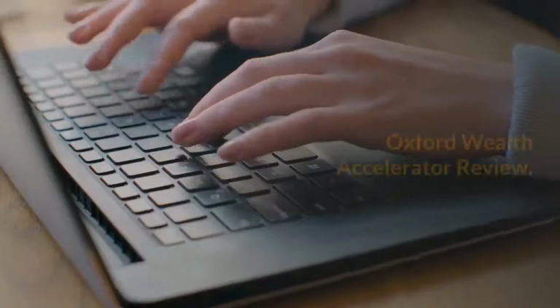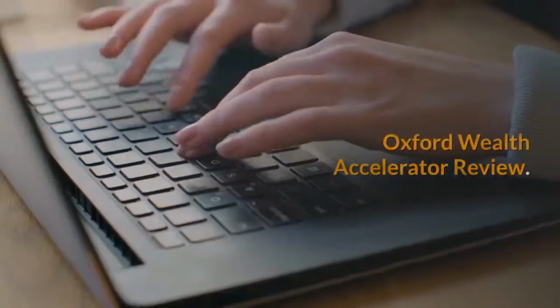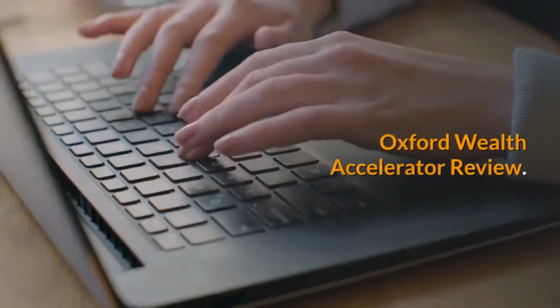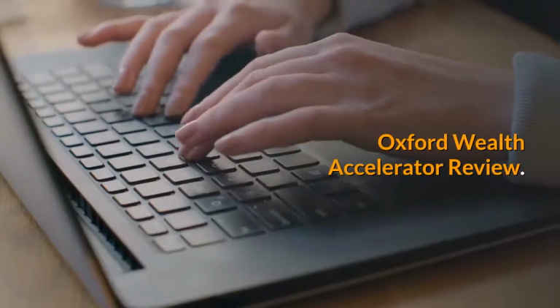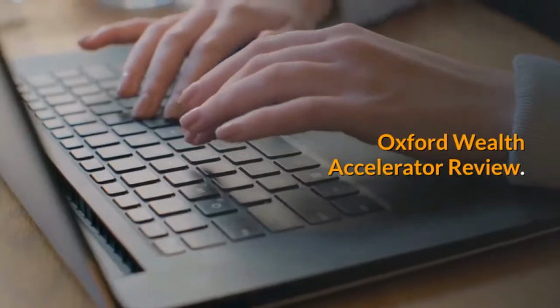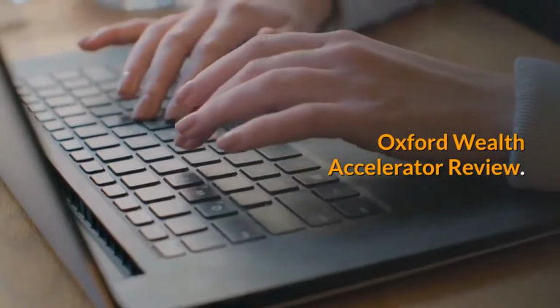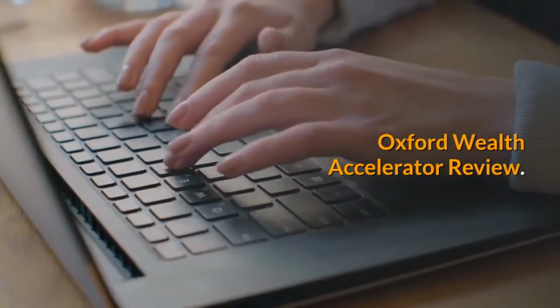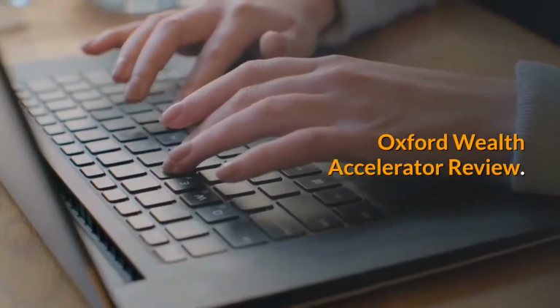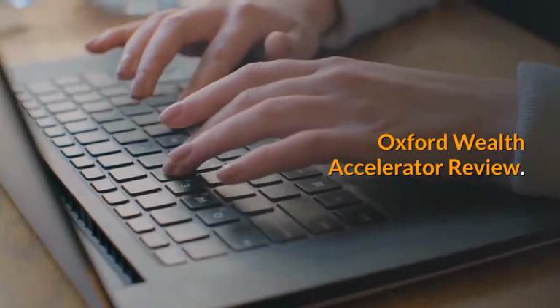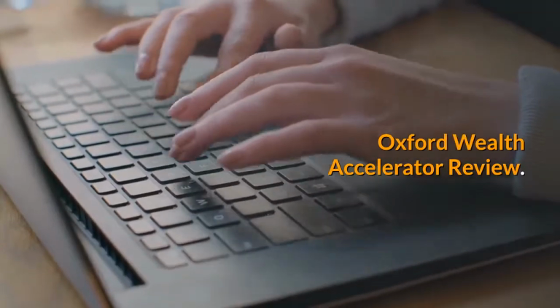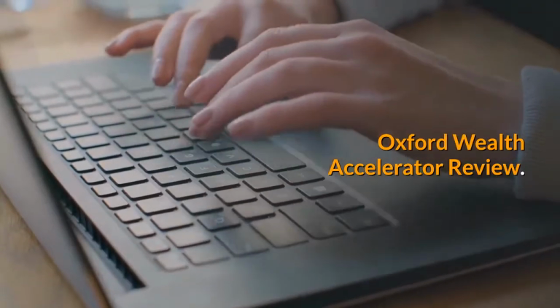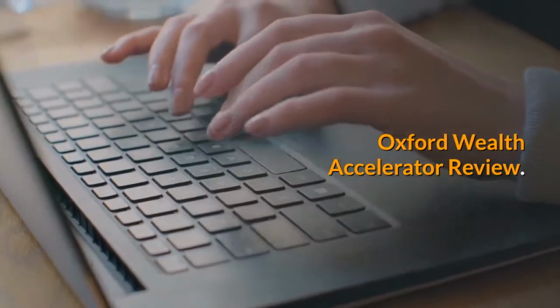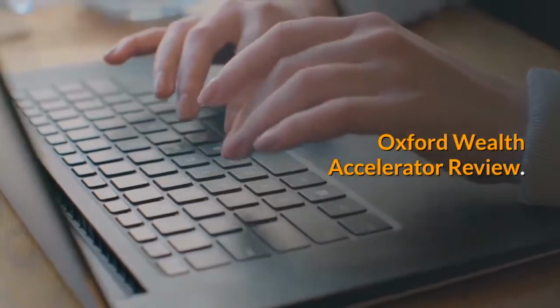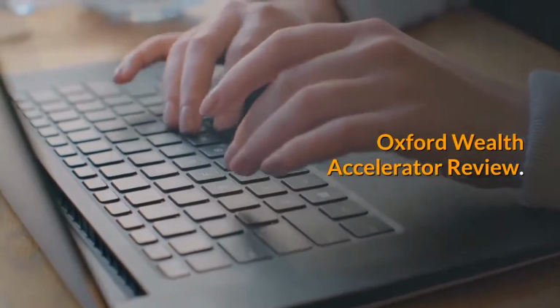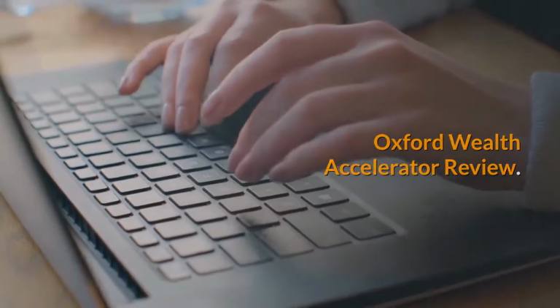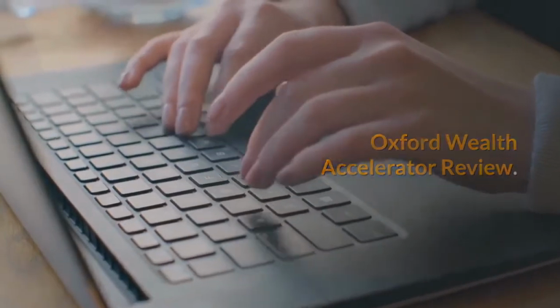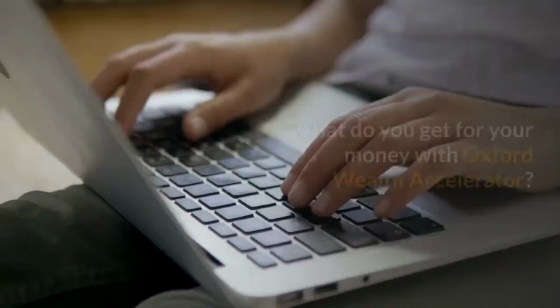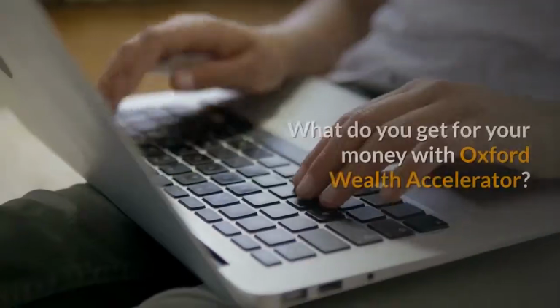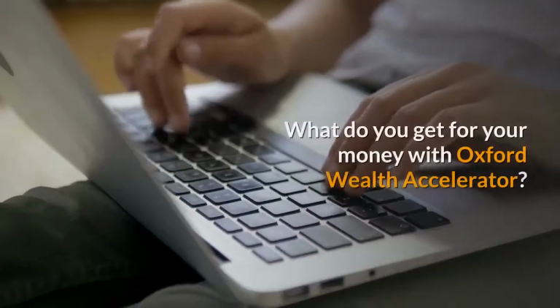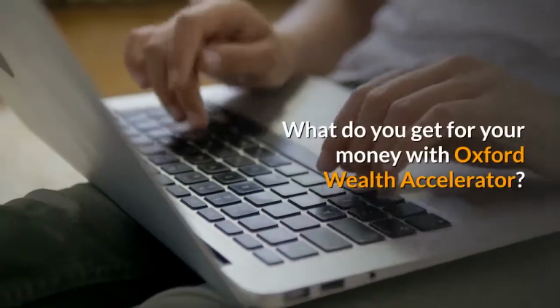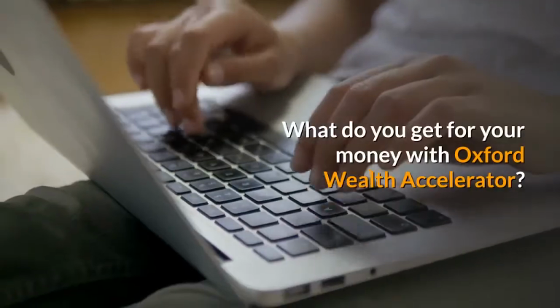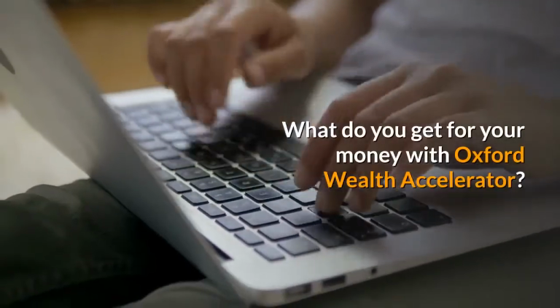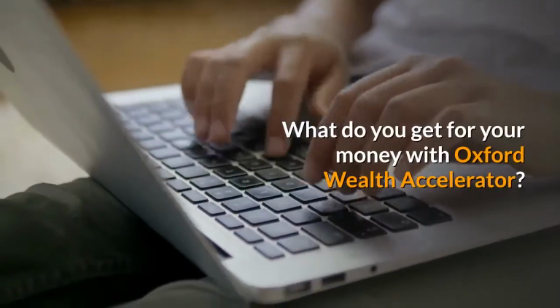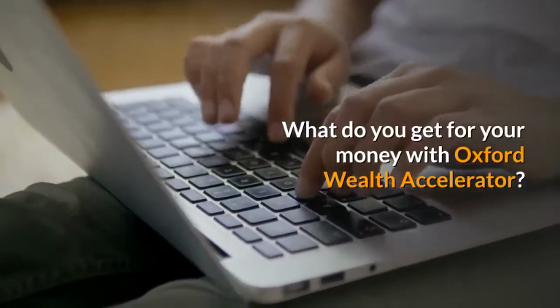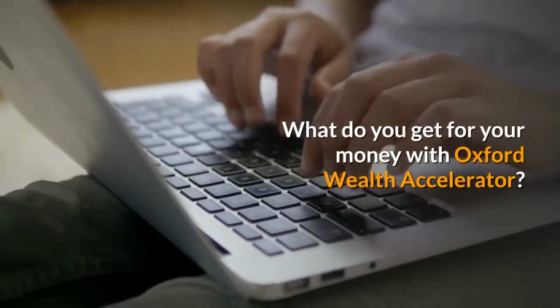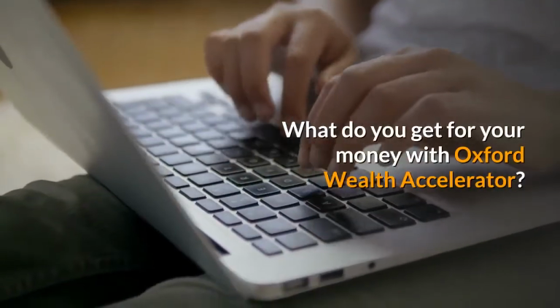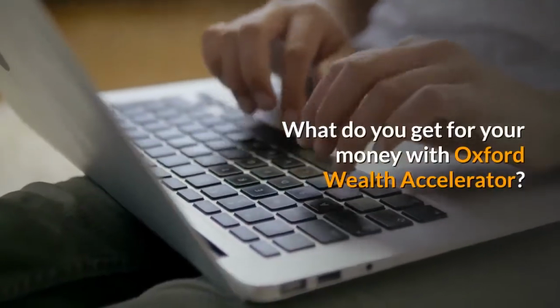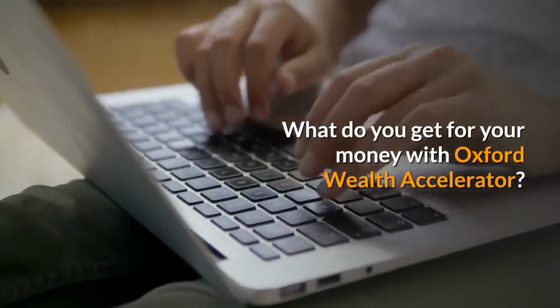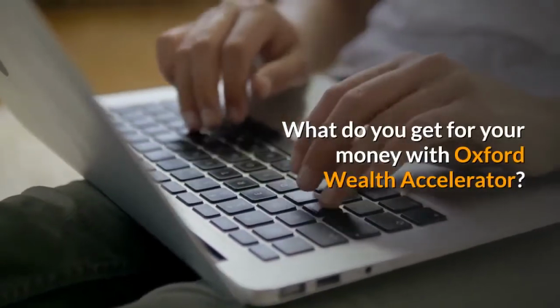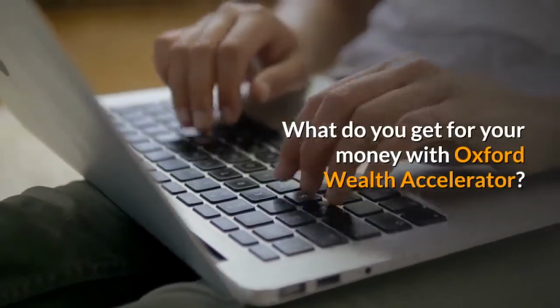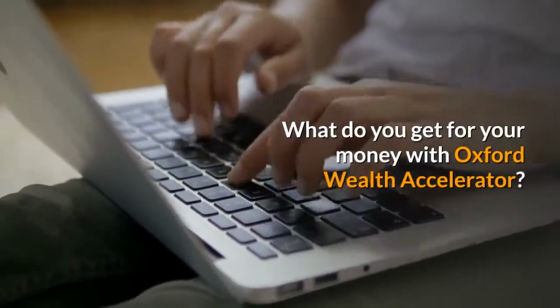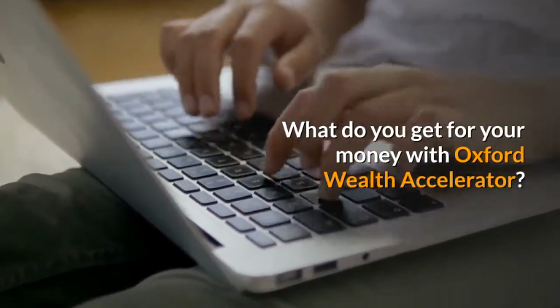Oxford Wealth Accelerator review. What do you get for your money with Oxford Wealth Accelerator?